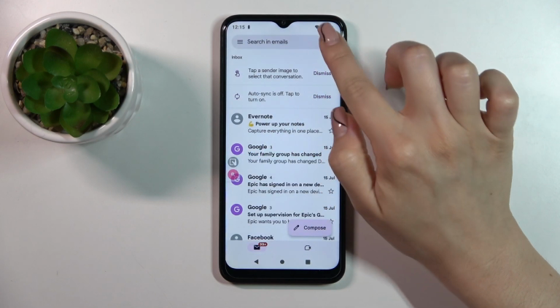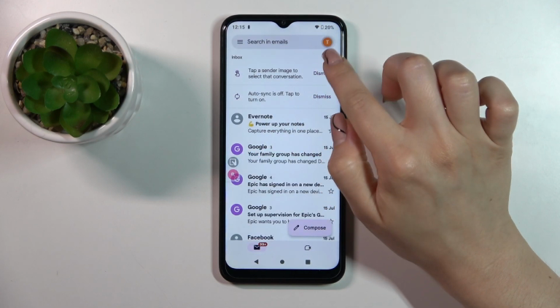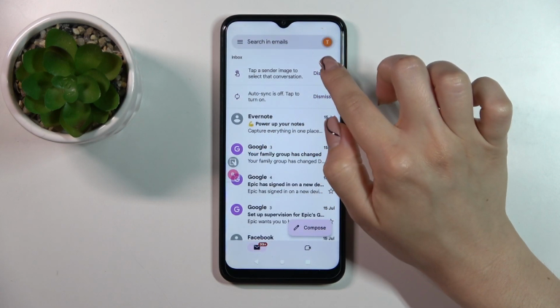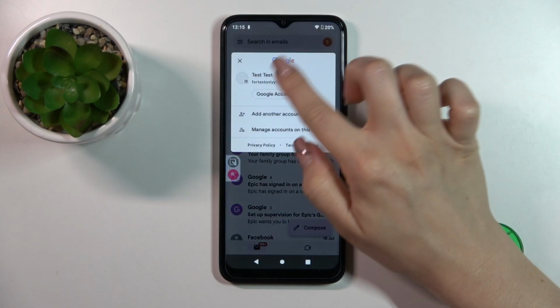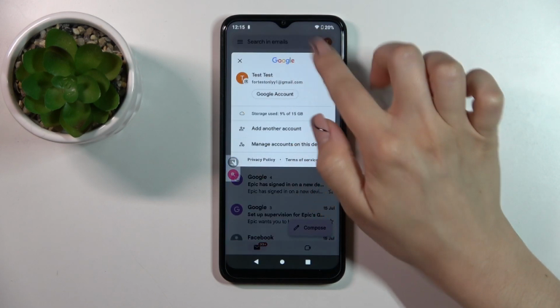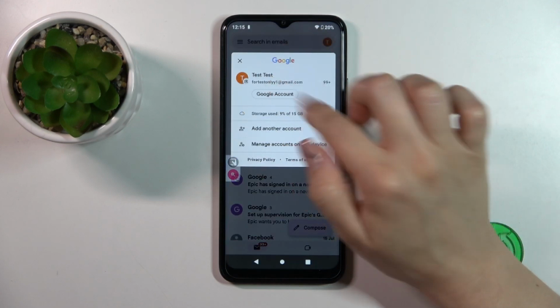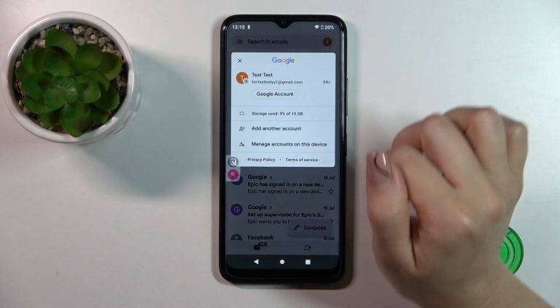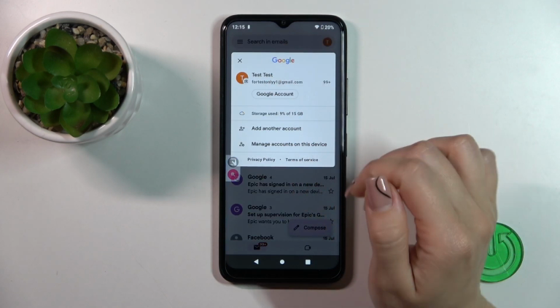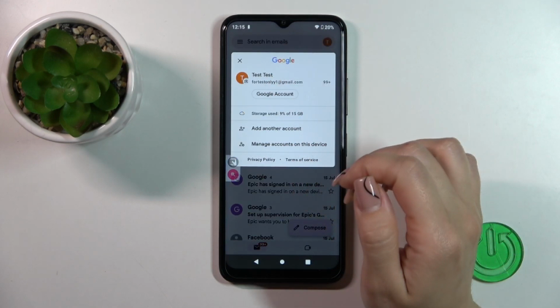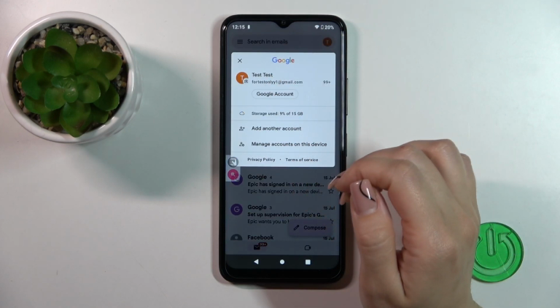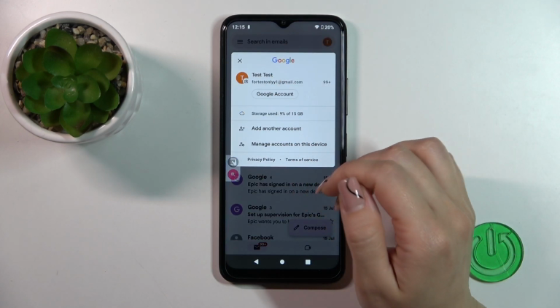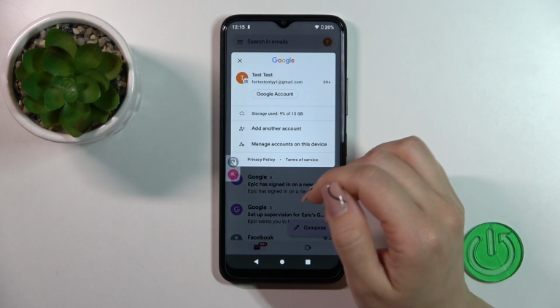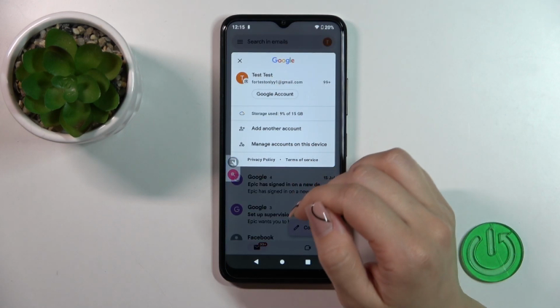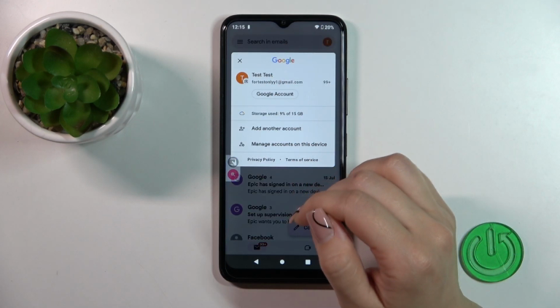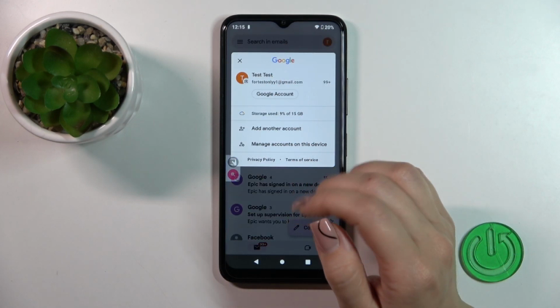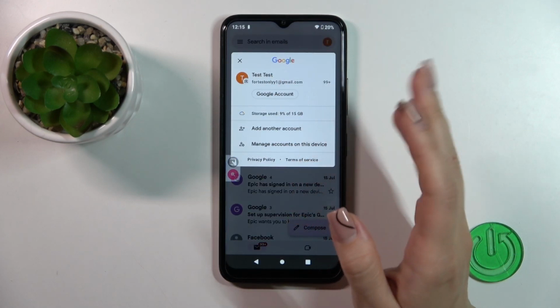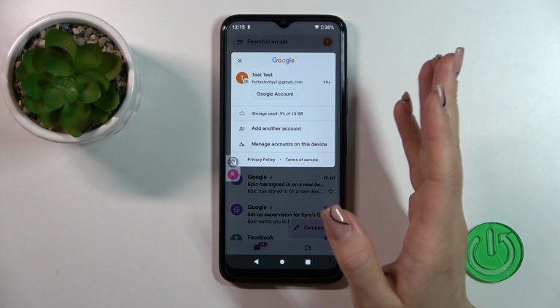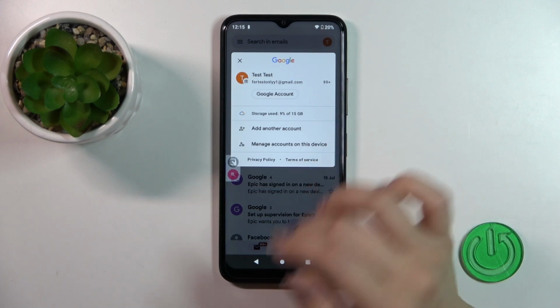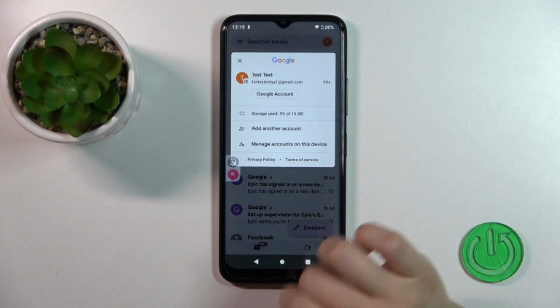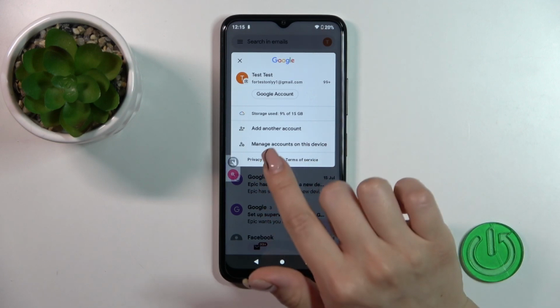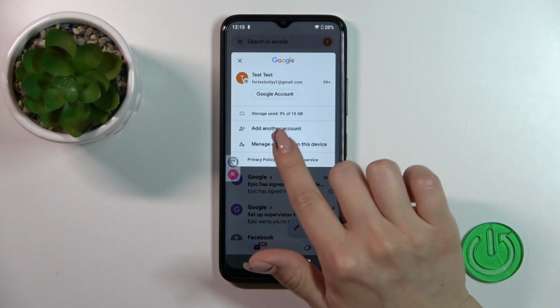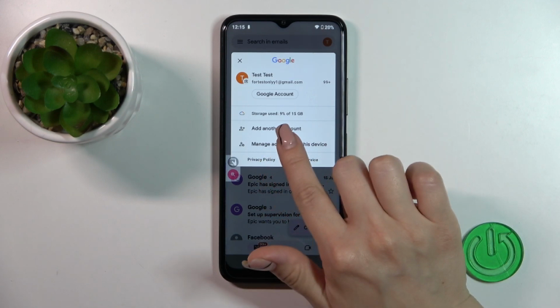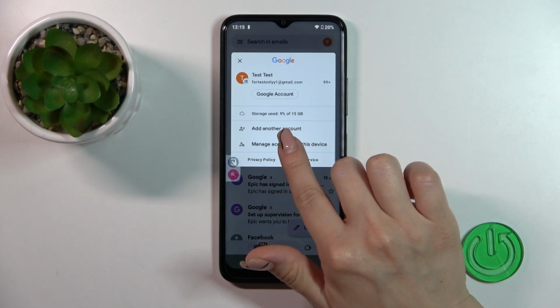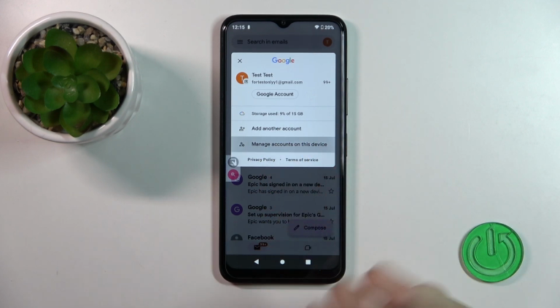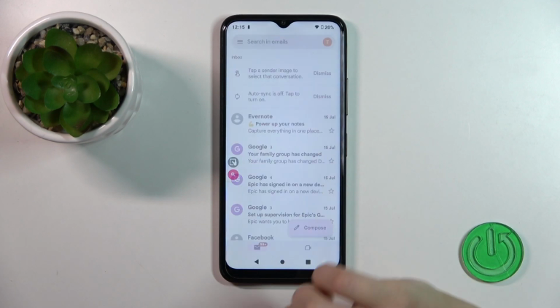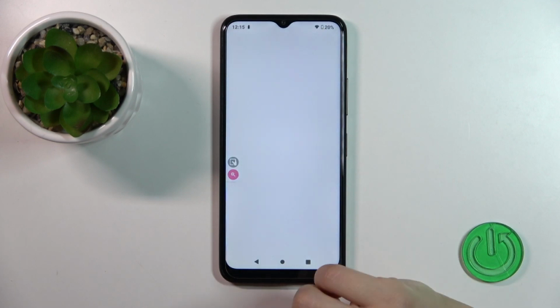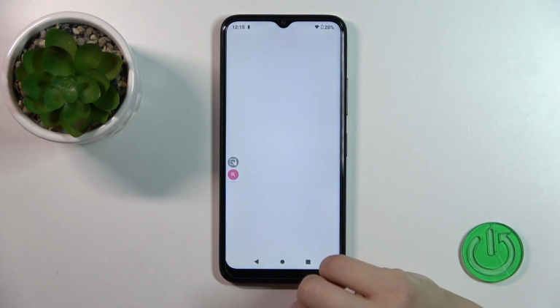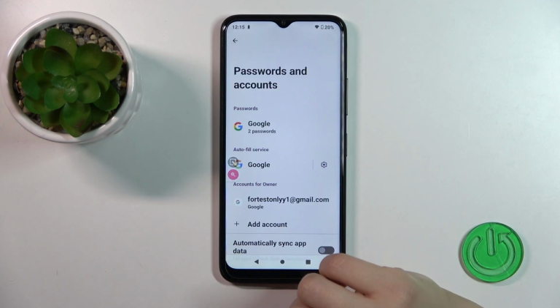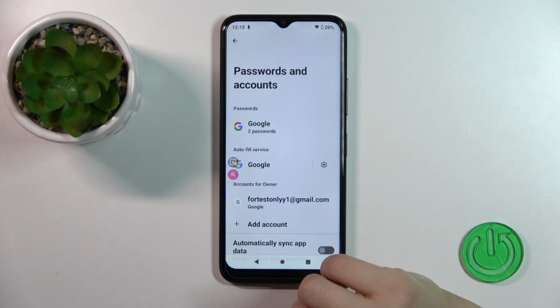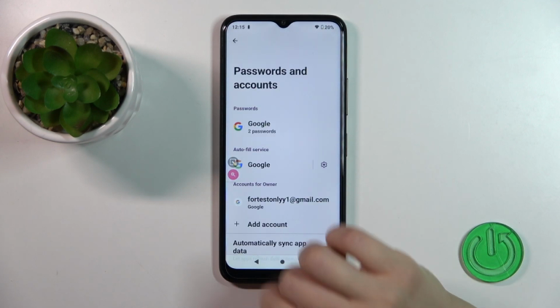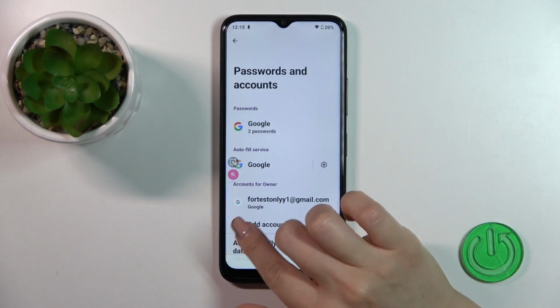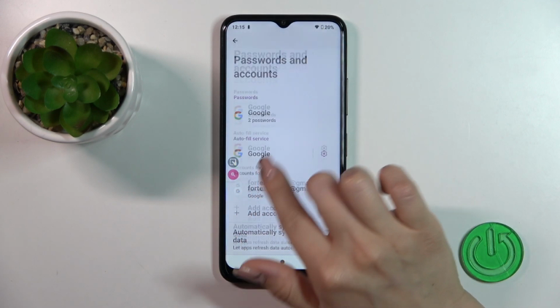To log out from a Gmail account, we should first log out from the Google account on our device. So click to manage accounts on this device.